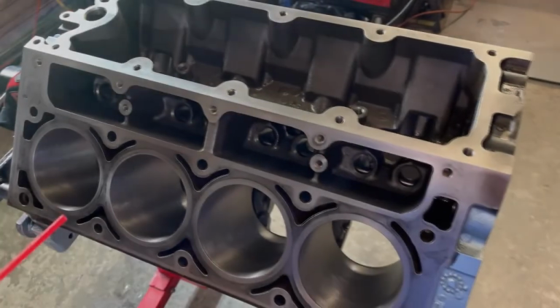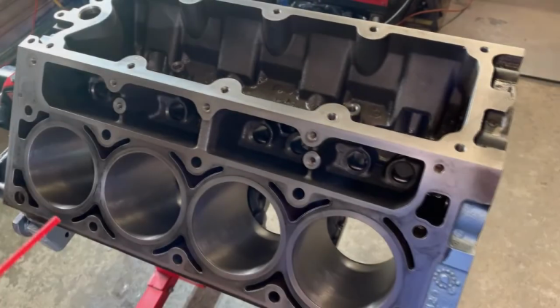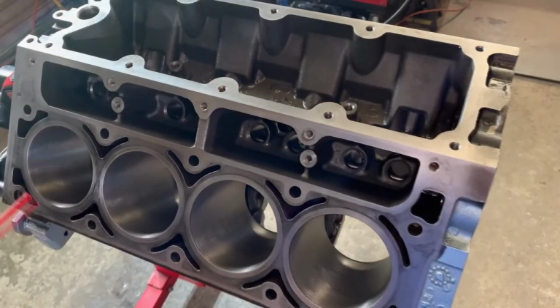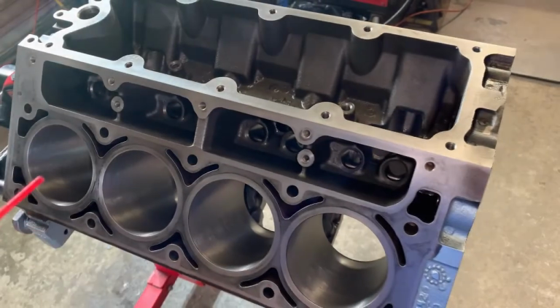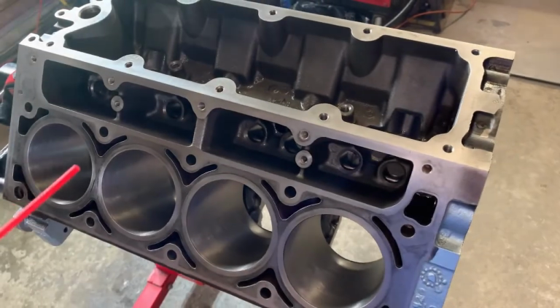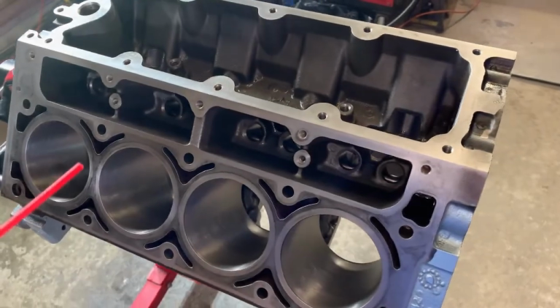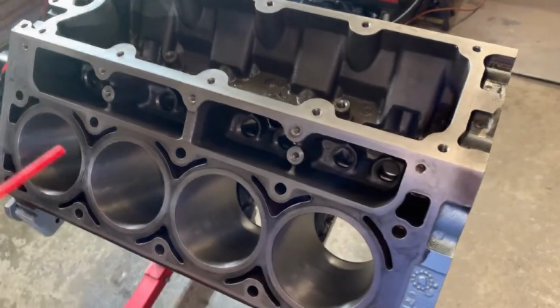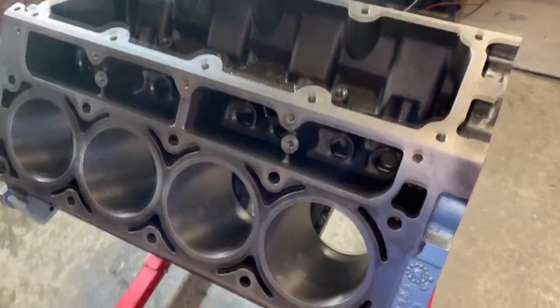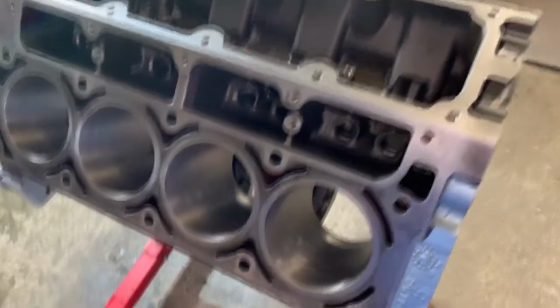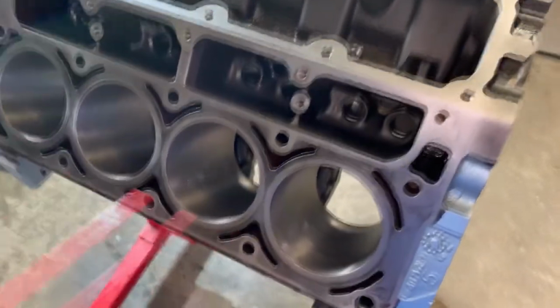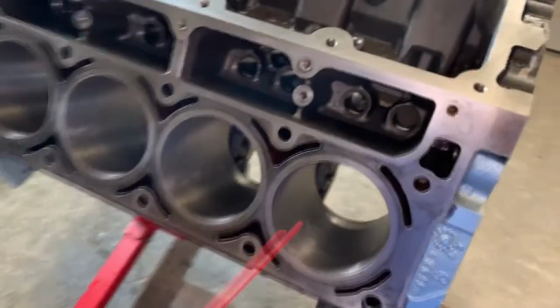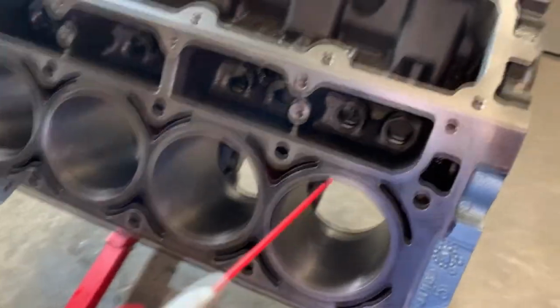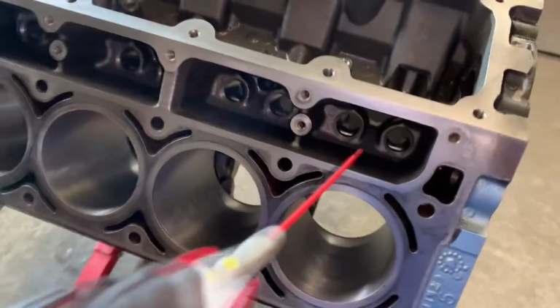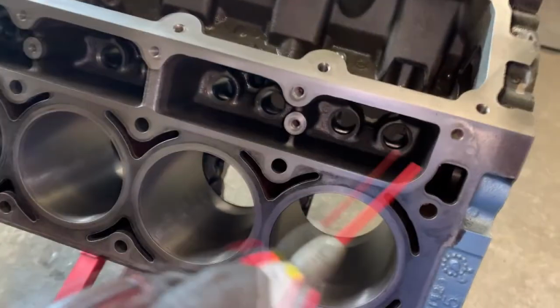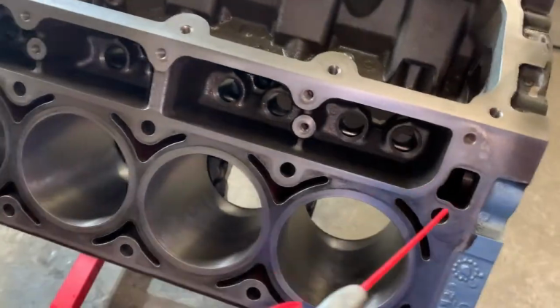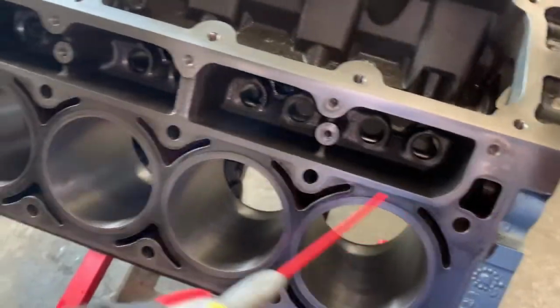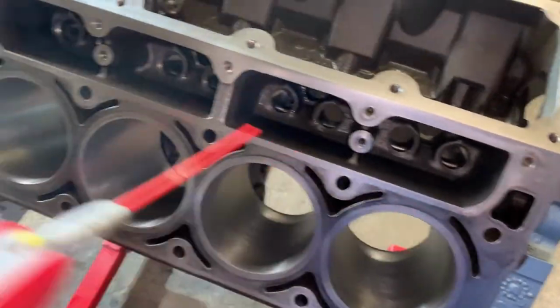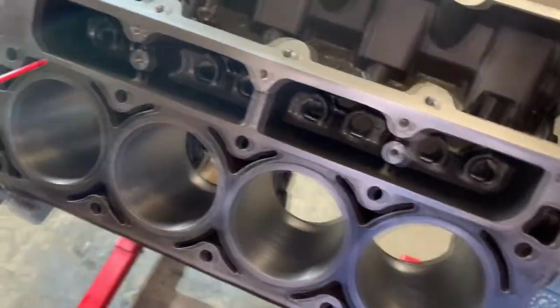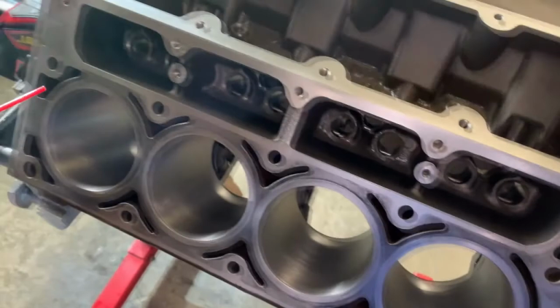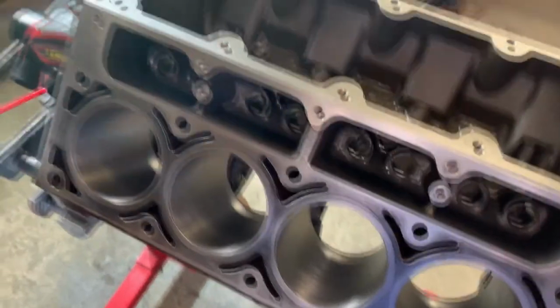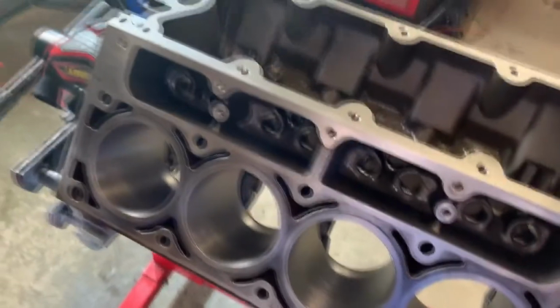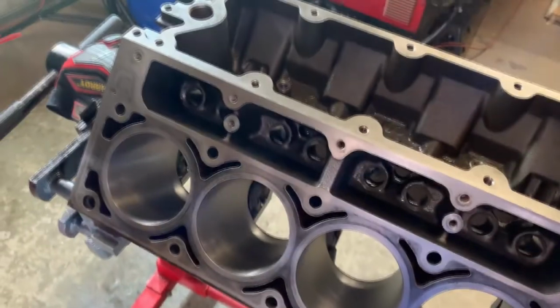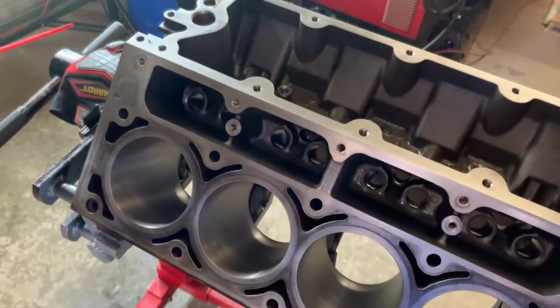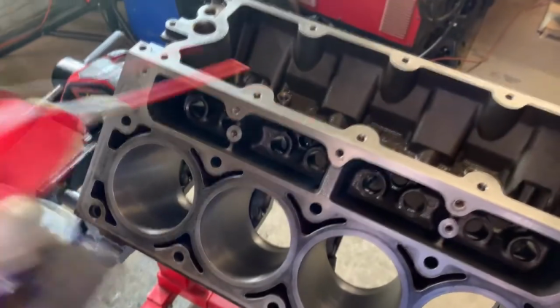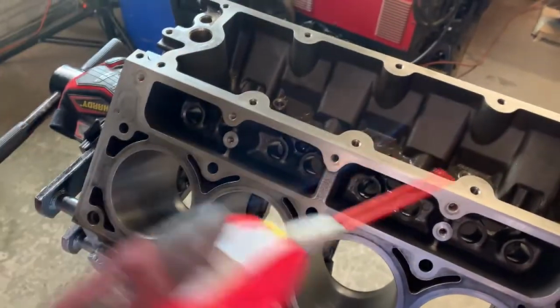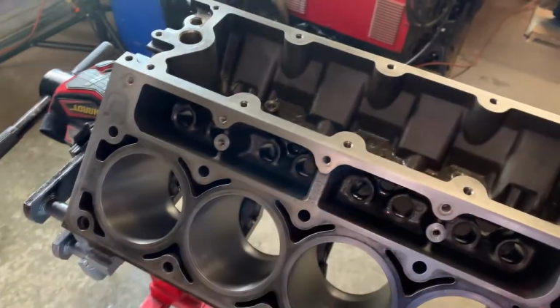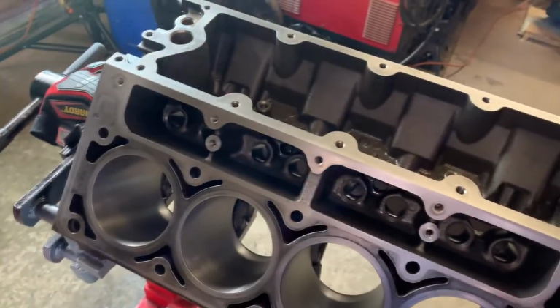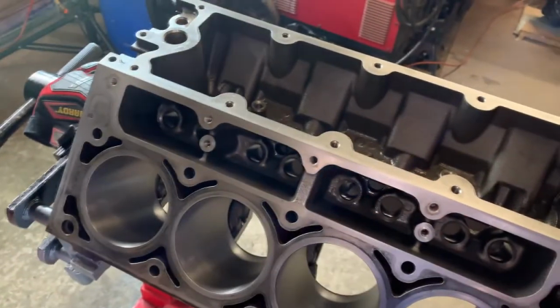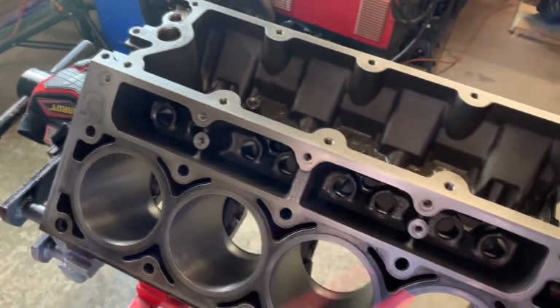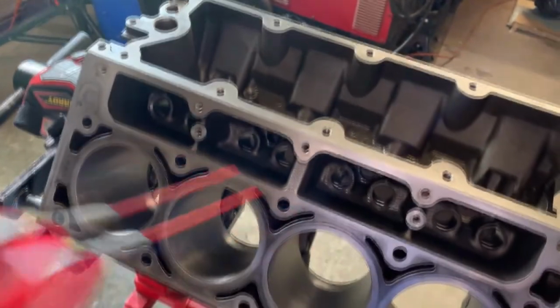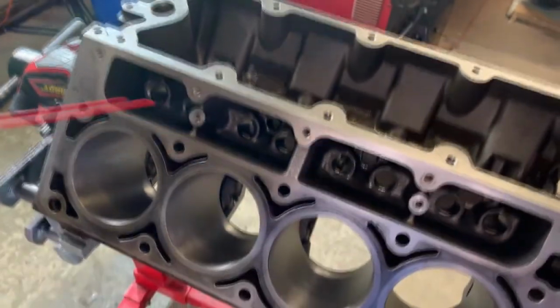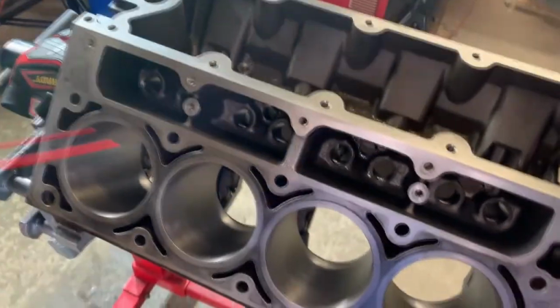Hey, what's up everybody? Today we're gonna be going over the process of getting the block ready for assembly.